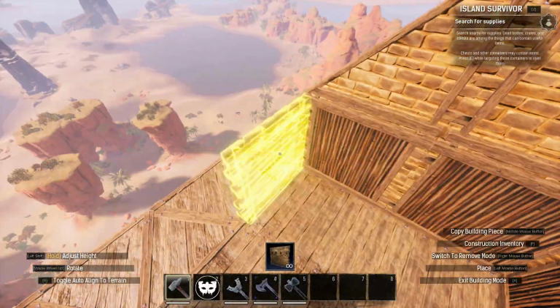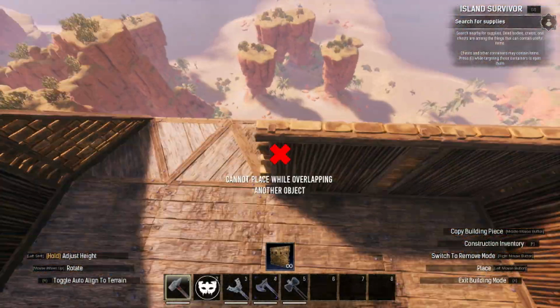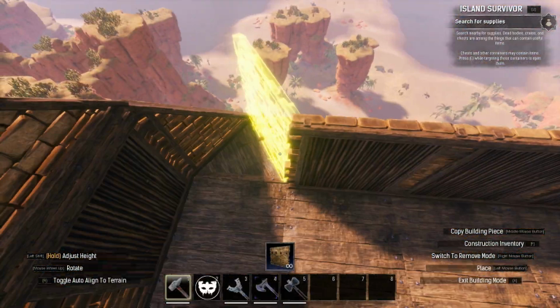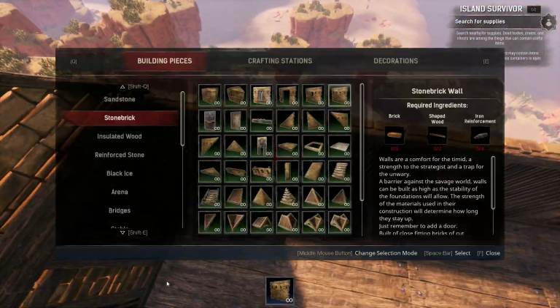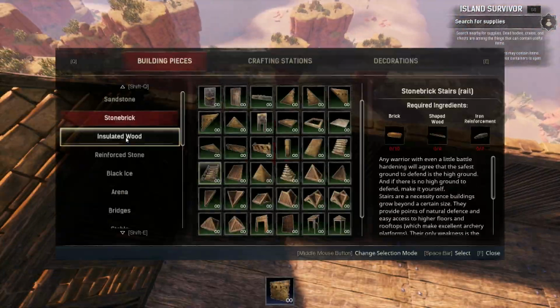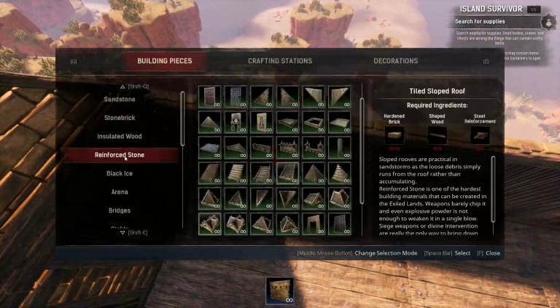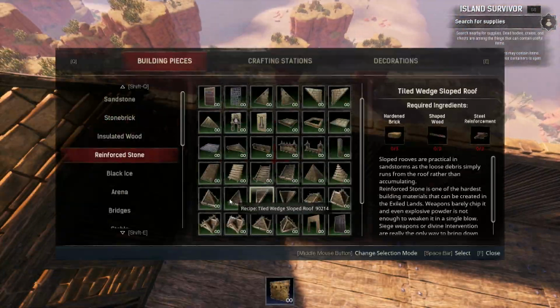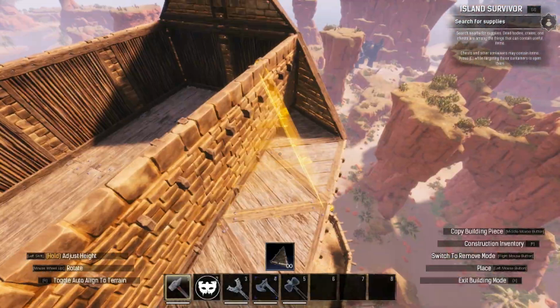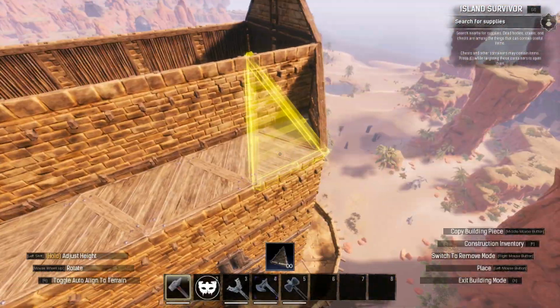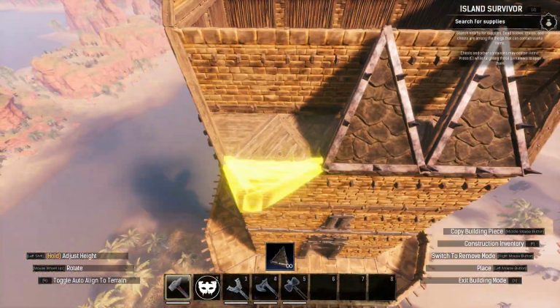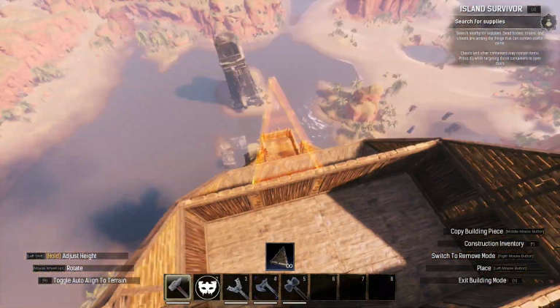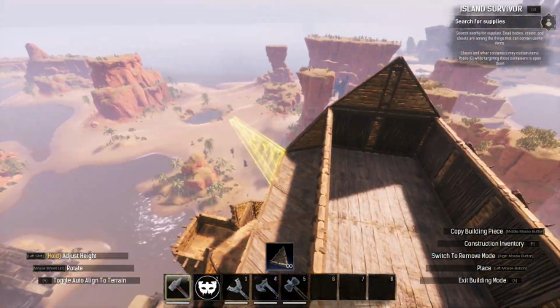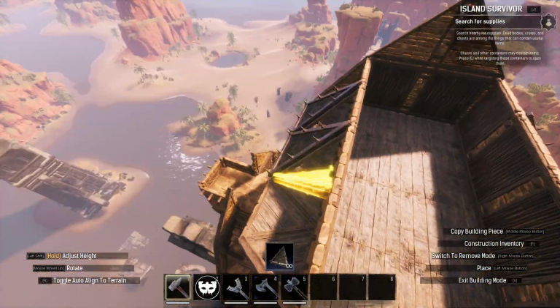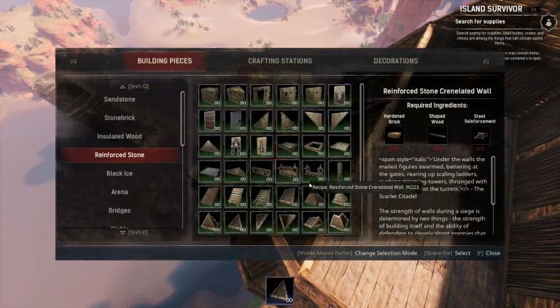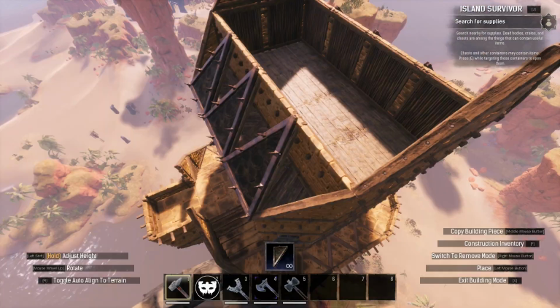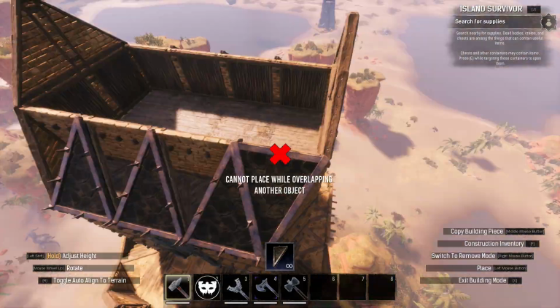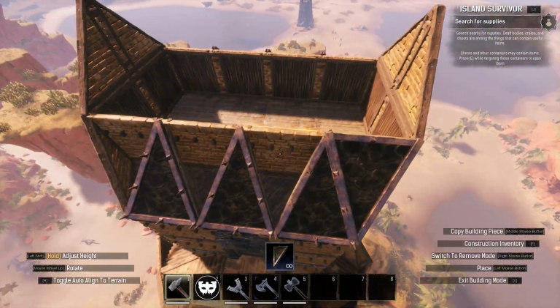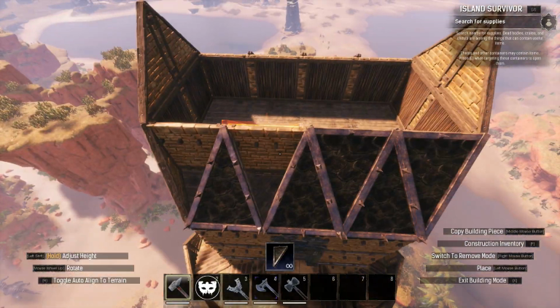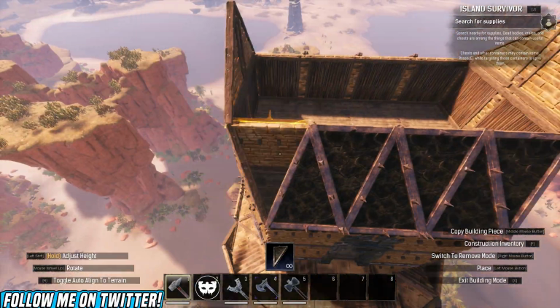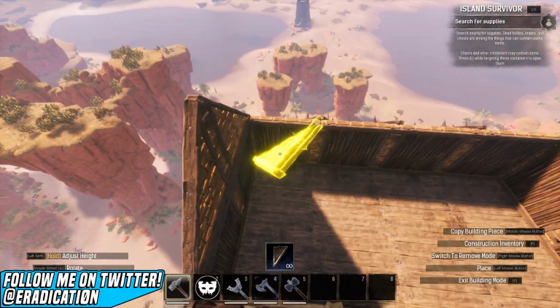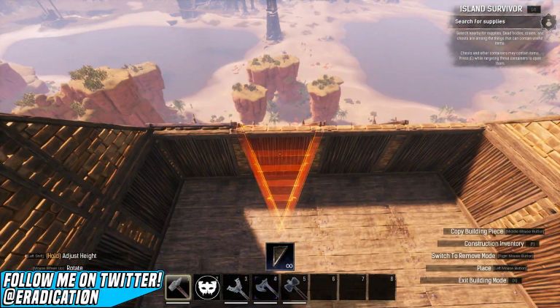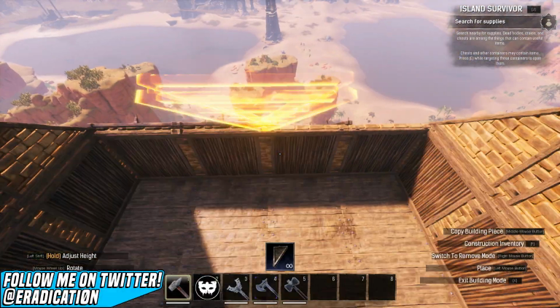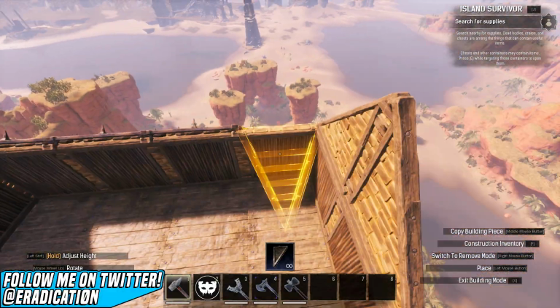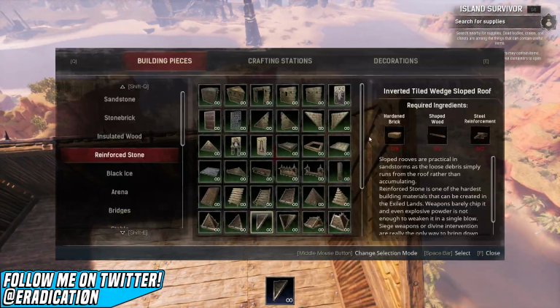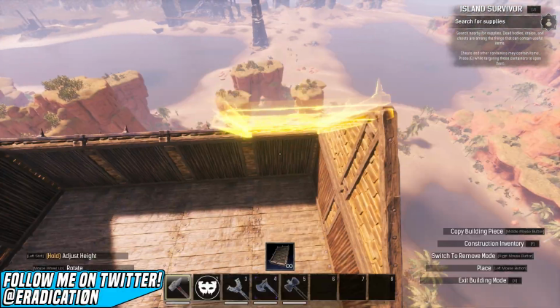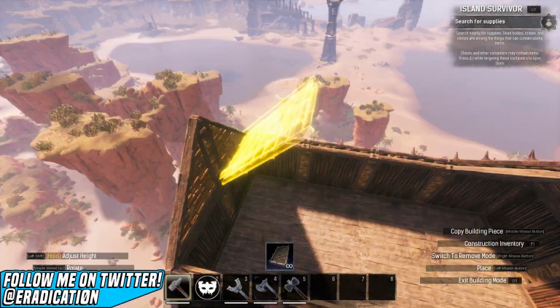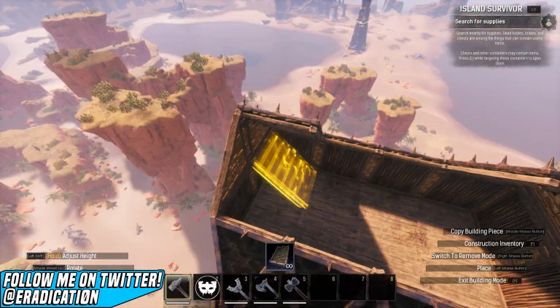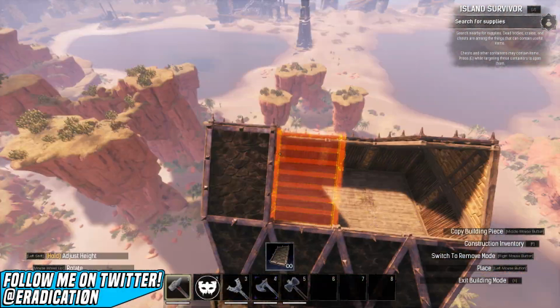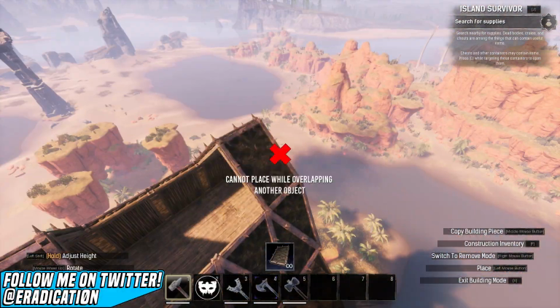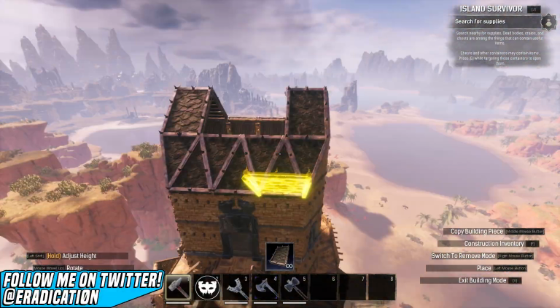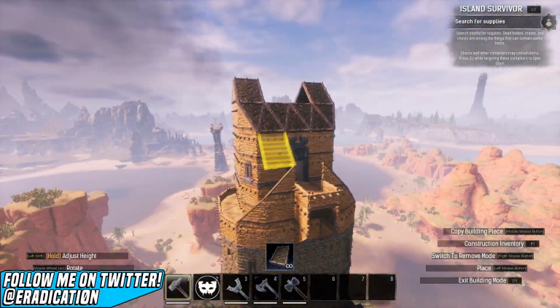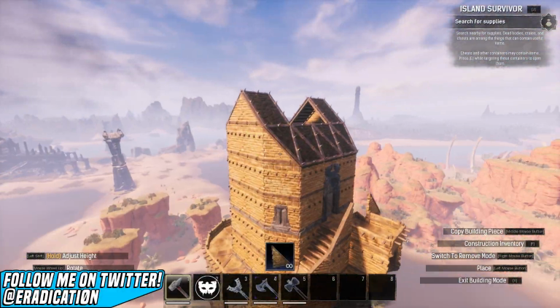I then moved on to the roofing, which was quite simple. I used reinforced stone roof pieces, including a mini gable in the centre of the roof.